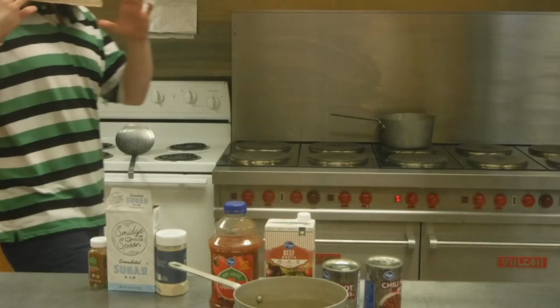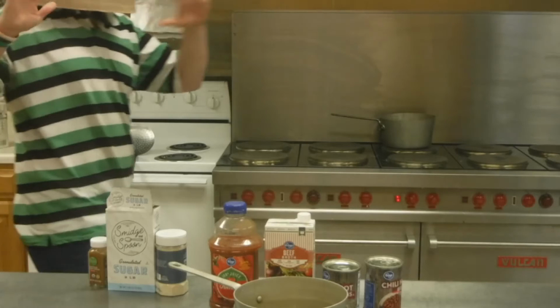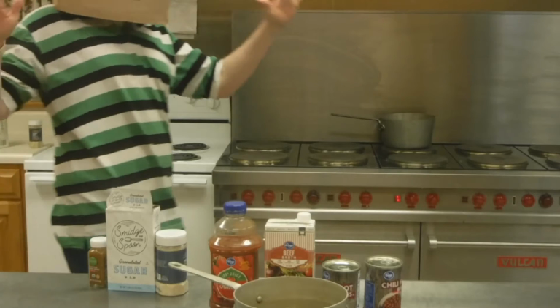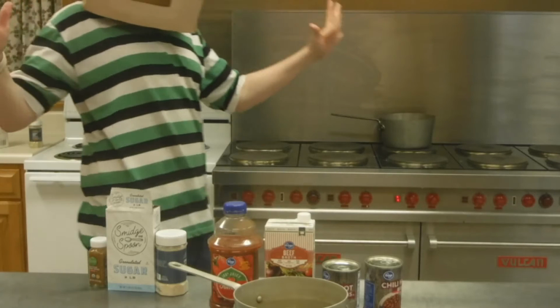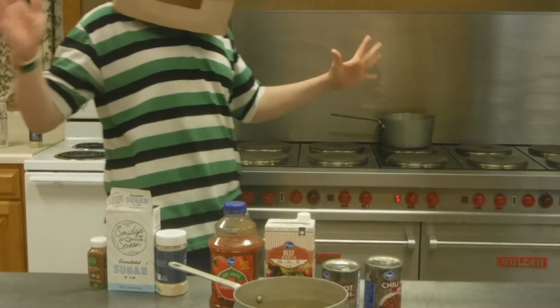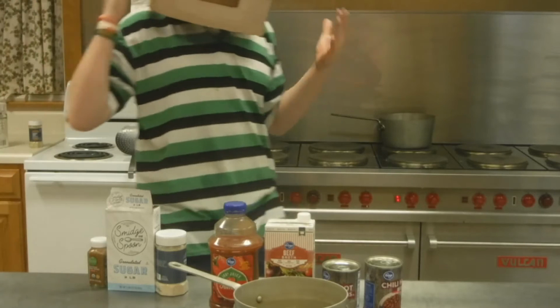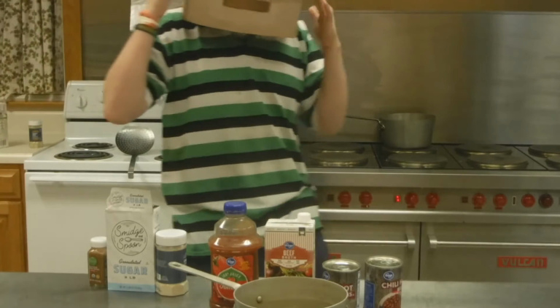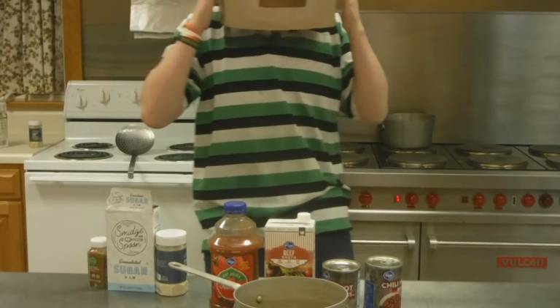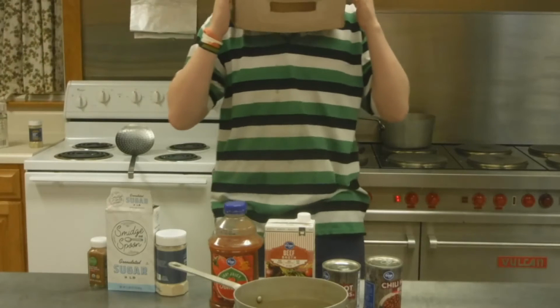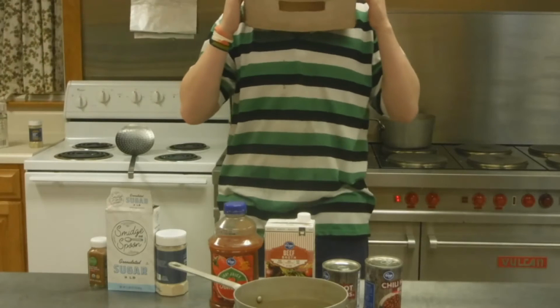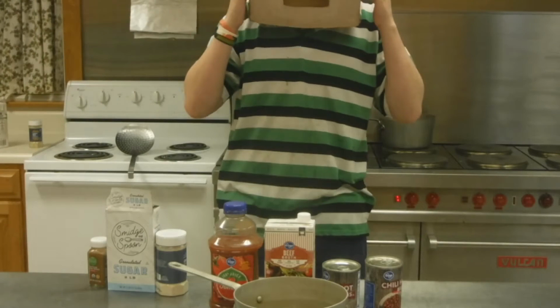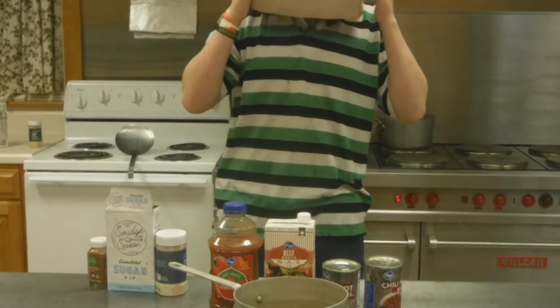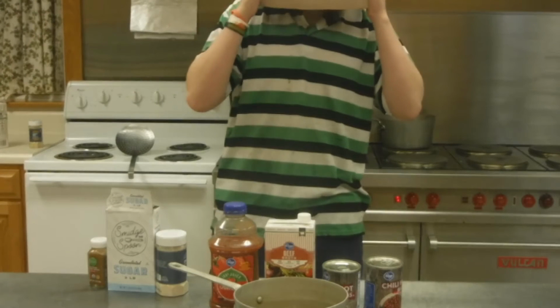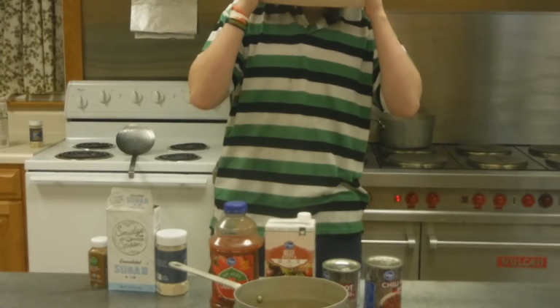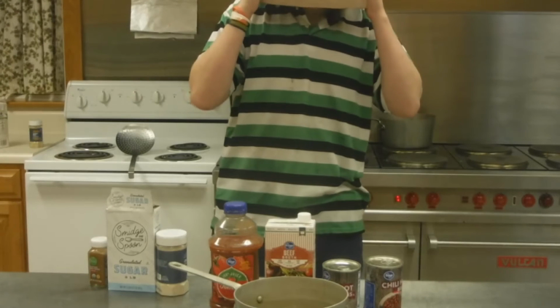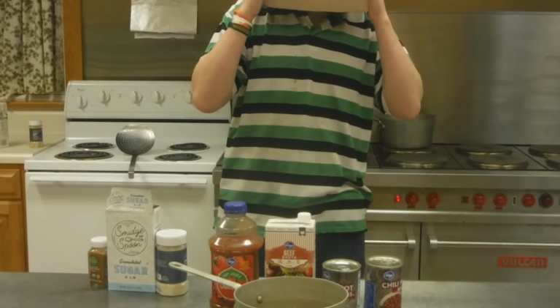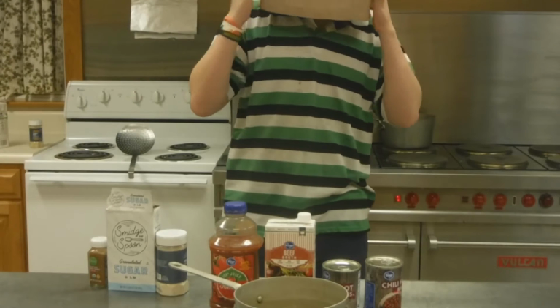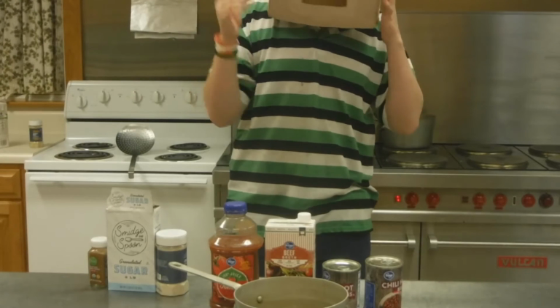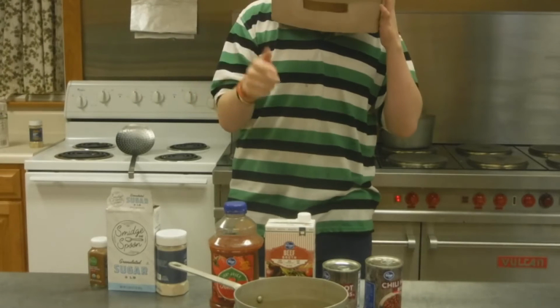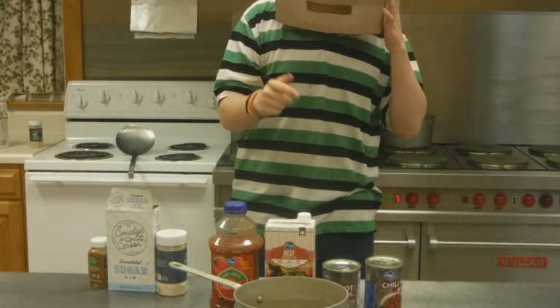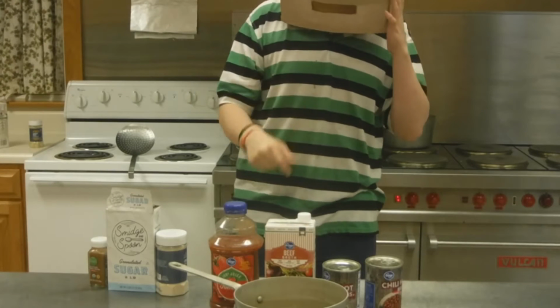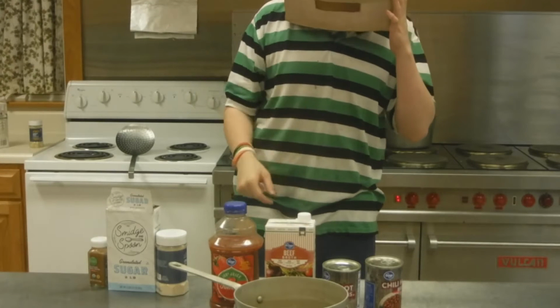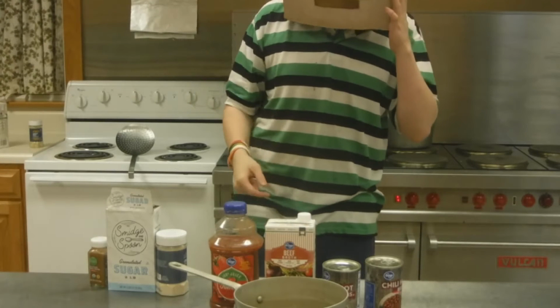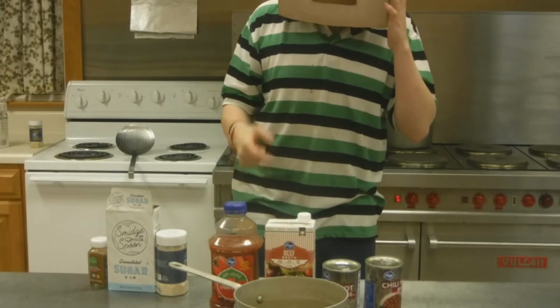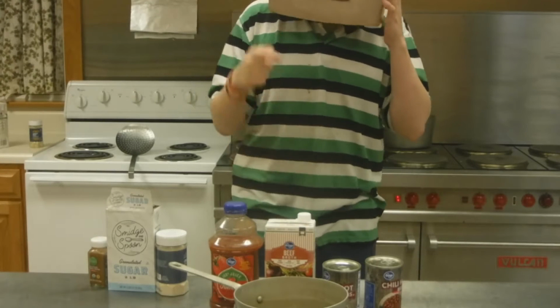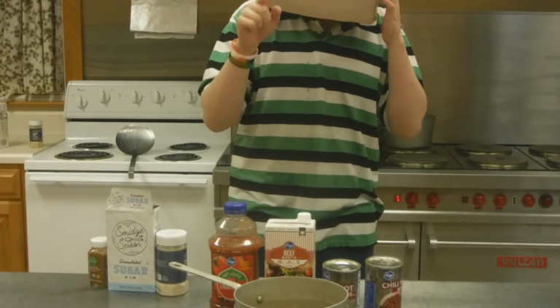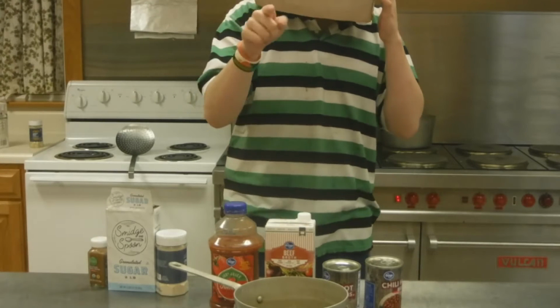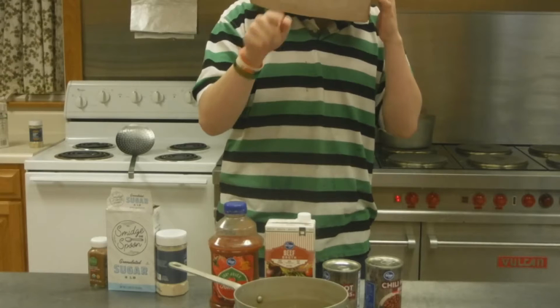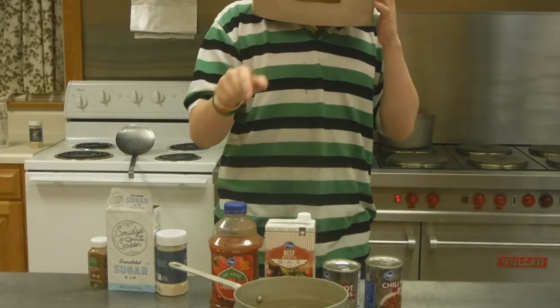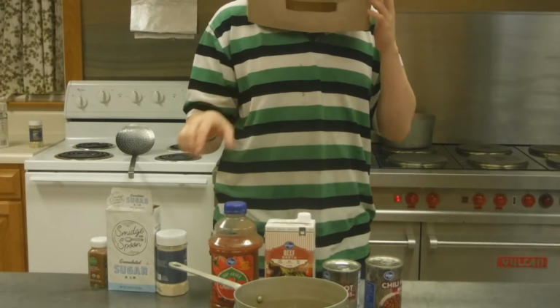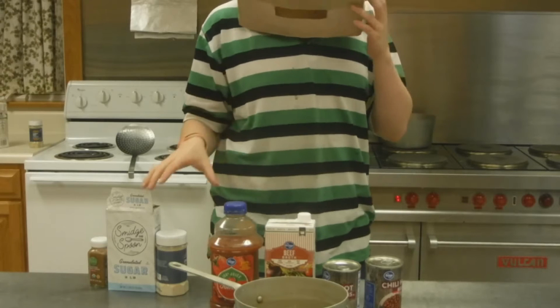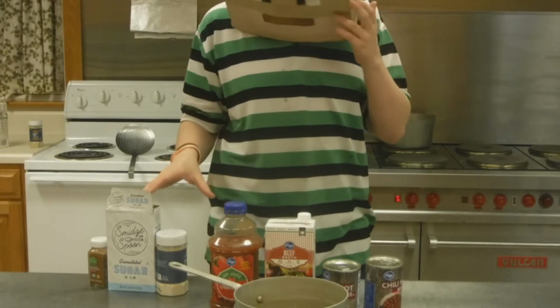Hey guys, I'm Nick MGMC here and welcome back. Today we're going to be making chili flavored soda.